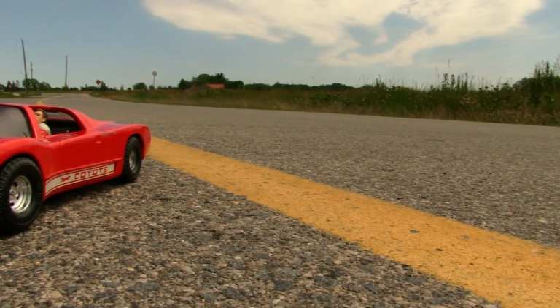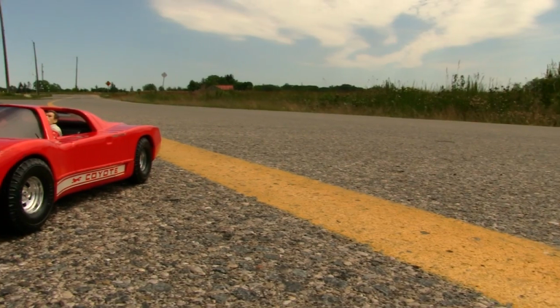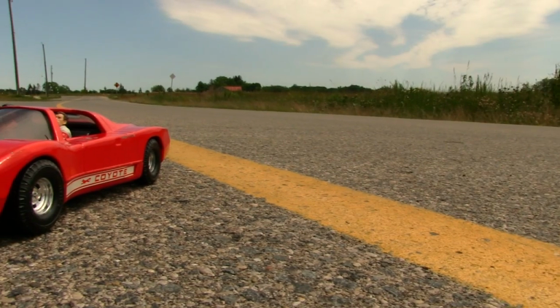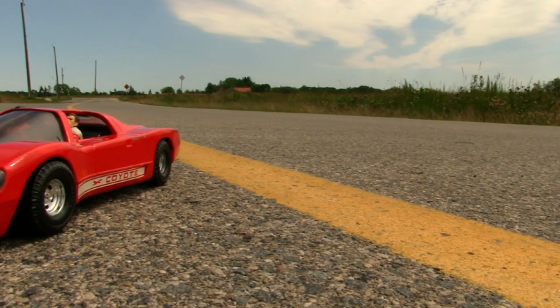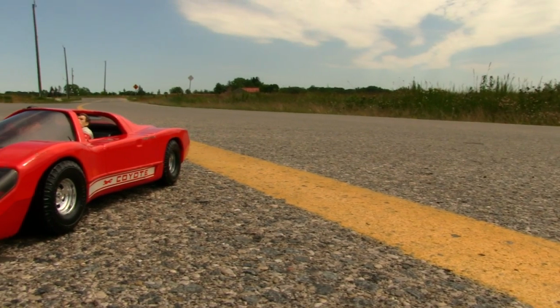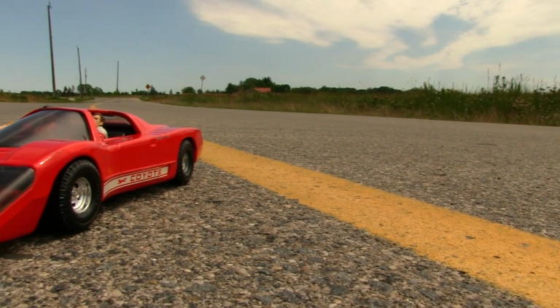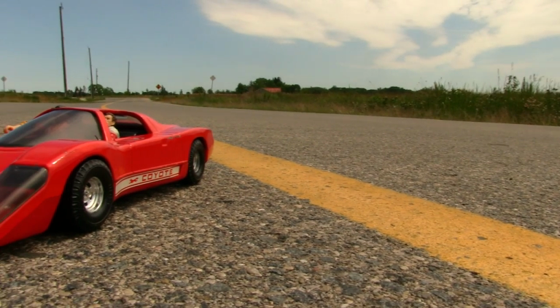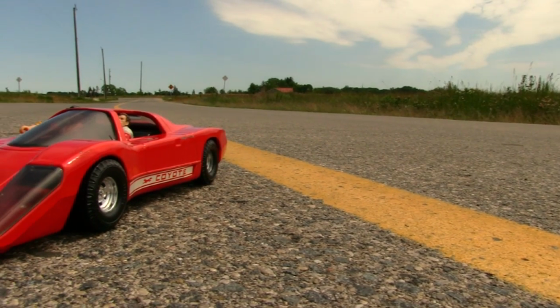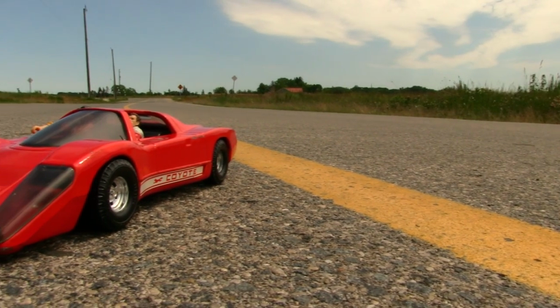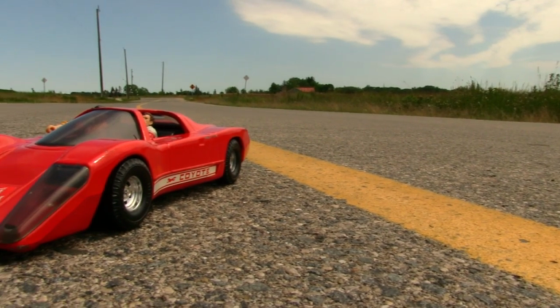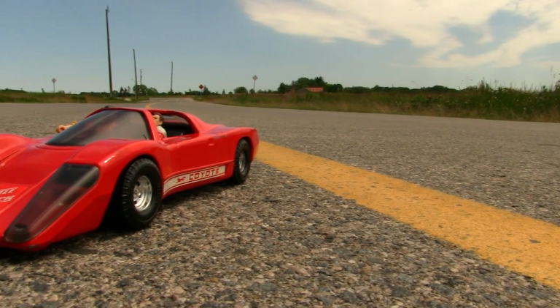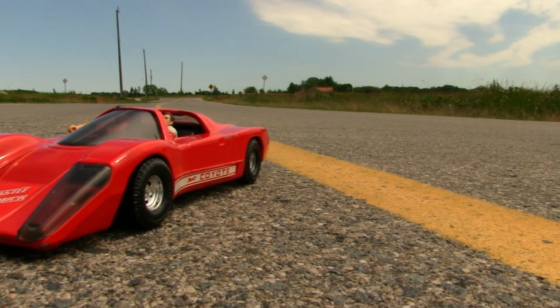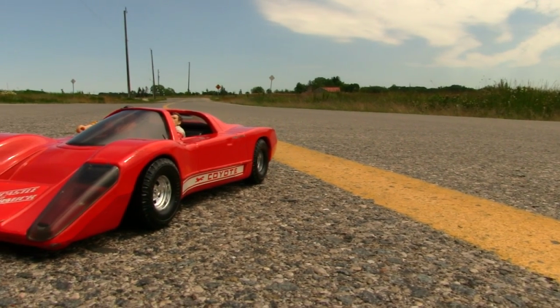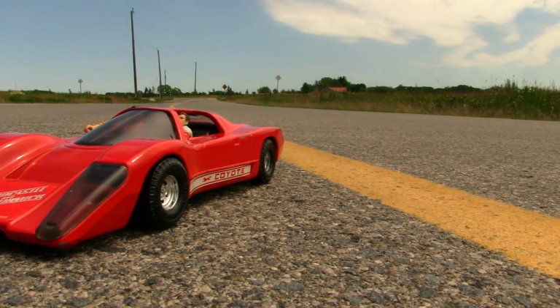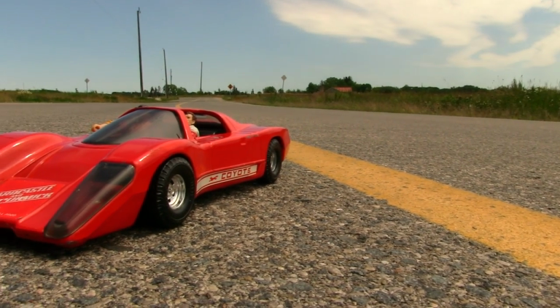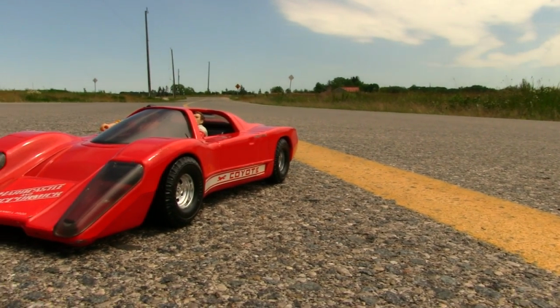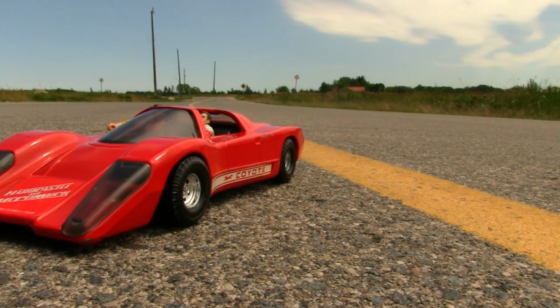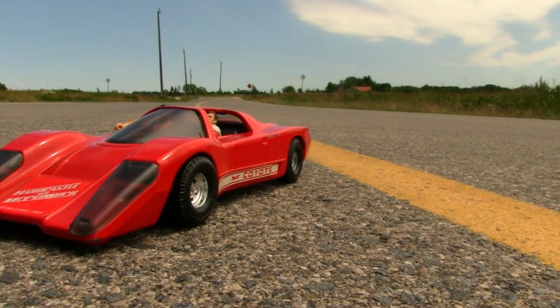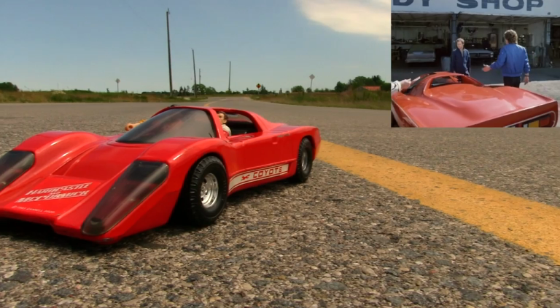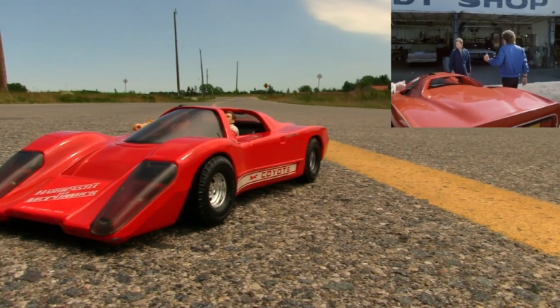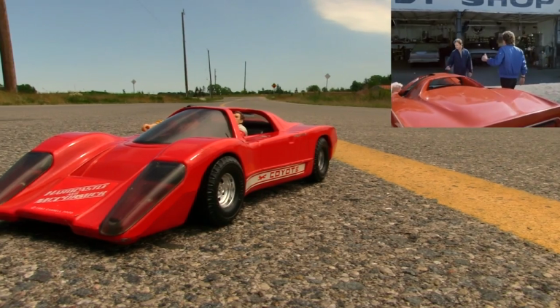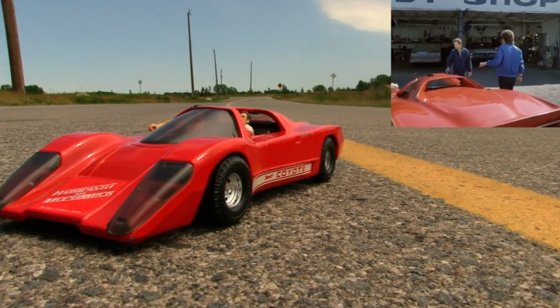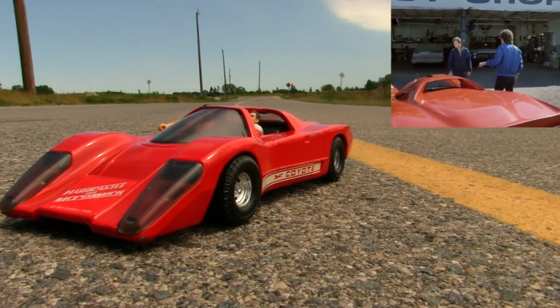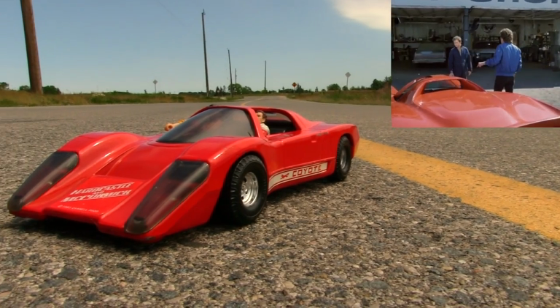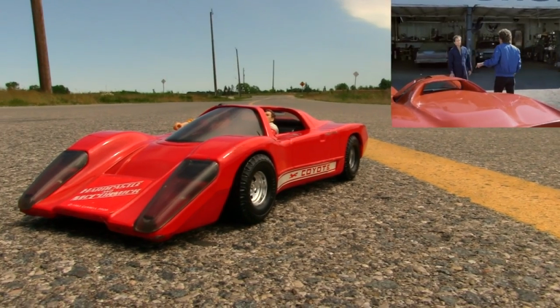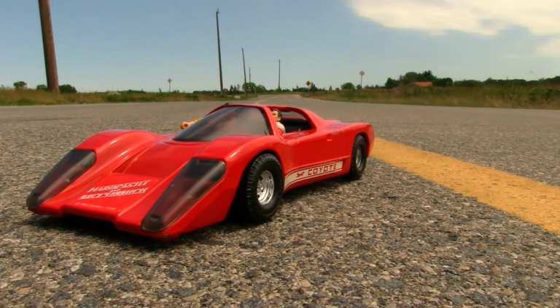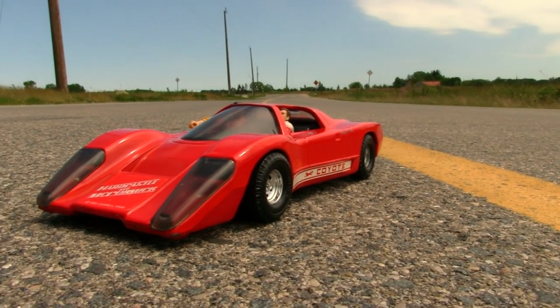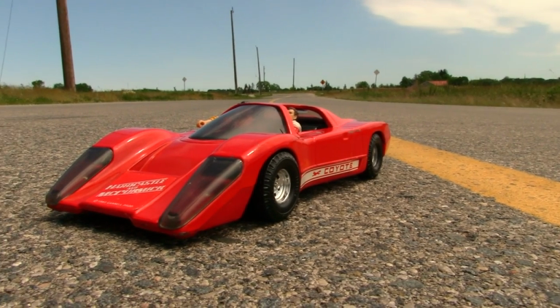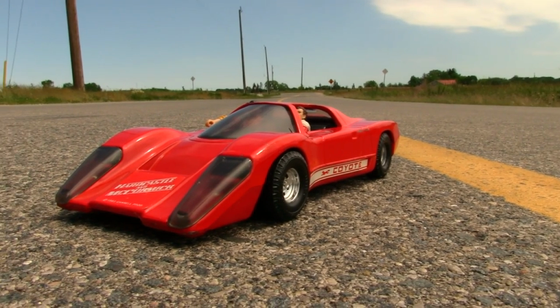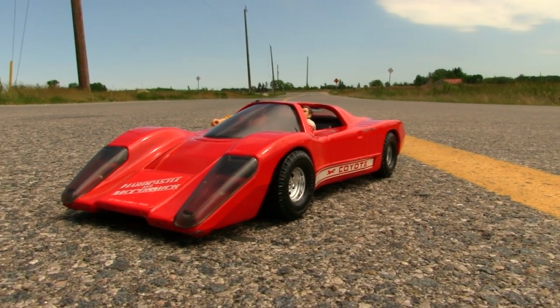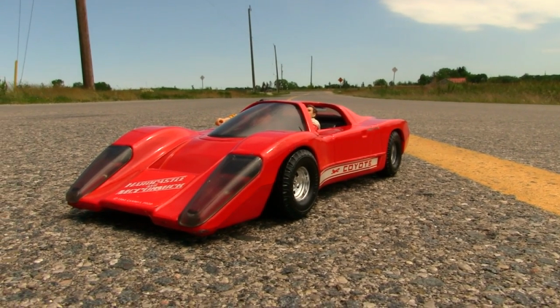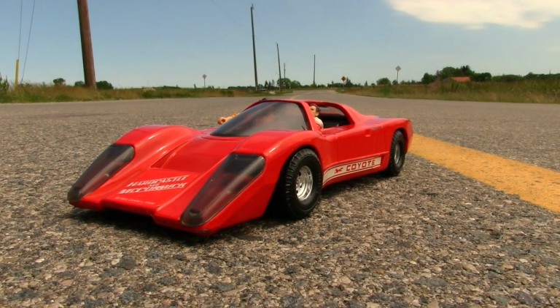Hey guys! Hello, gorgeous! You took this car out, didn't you? I sure did!